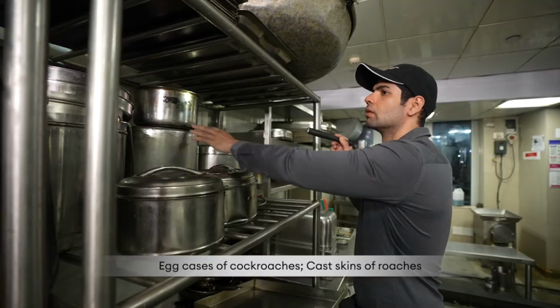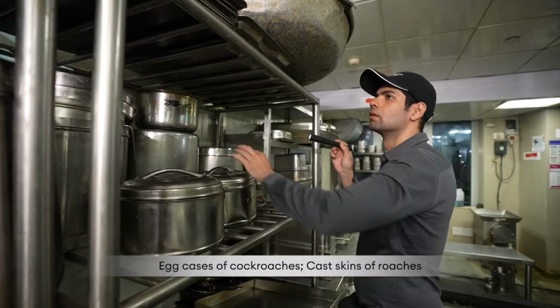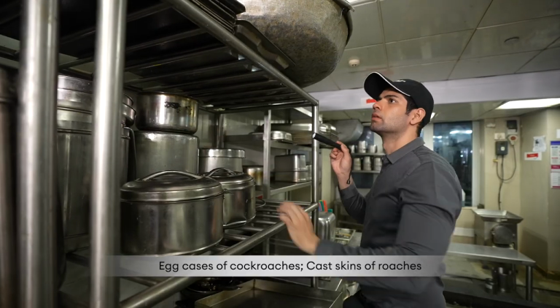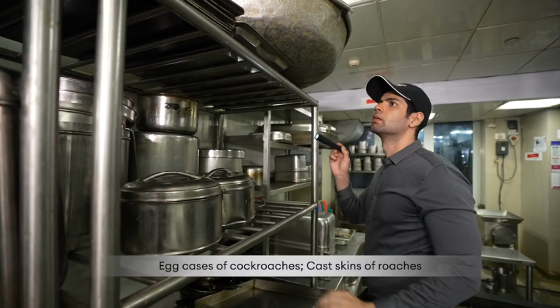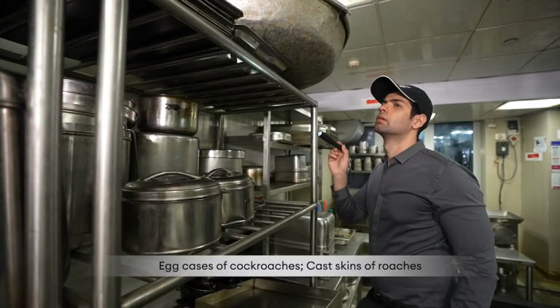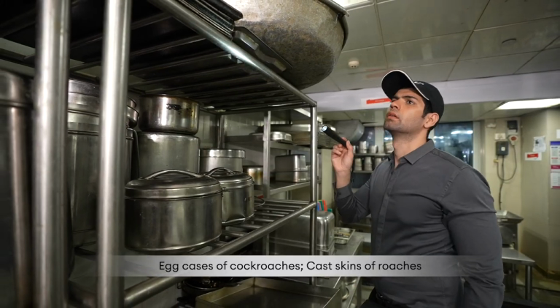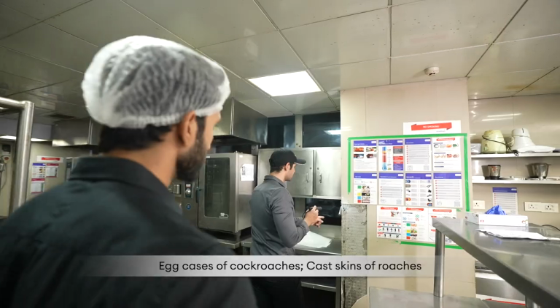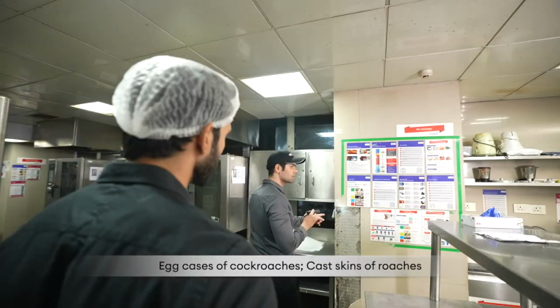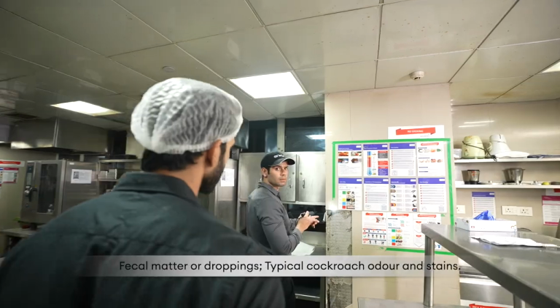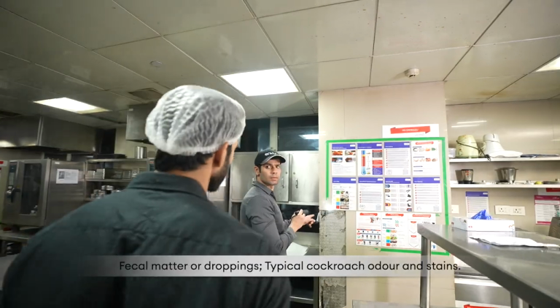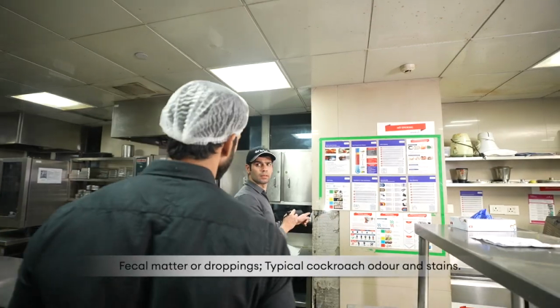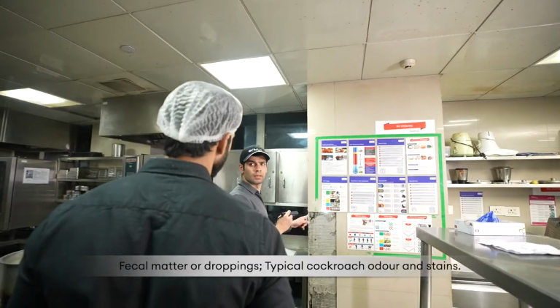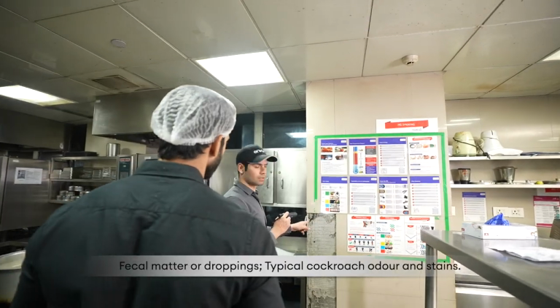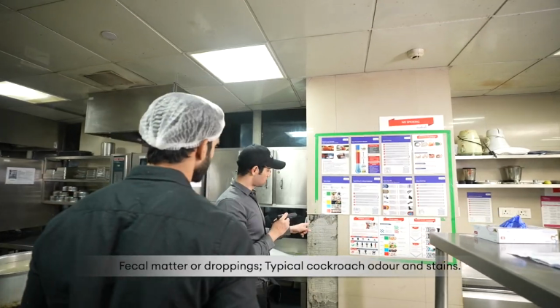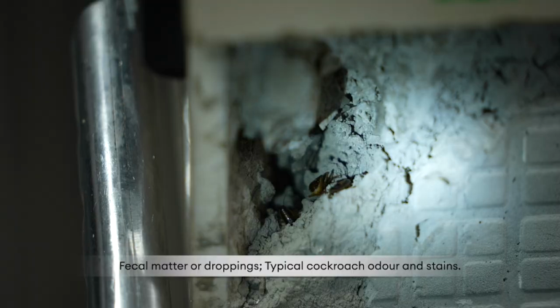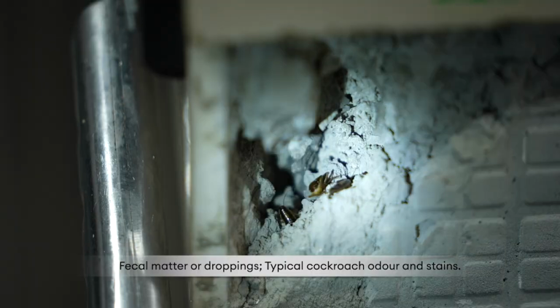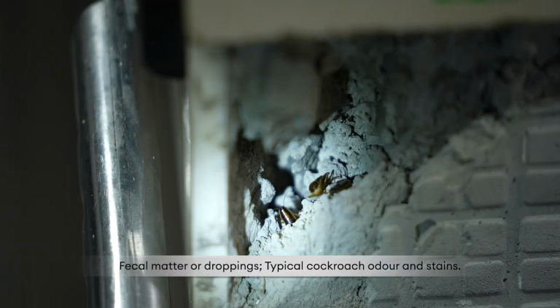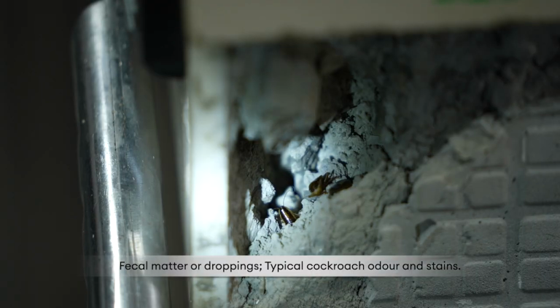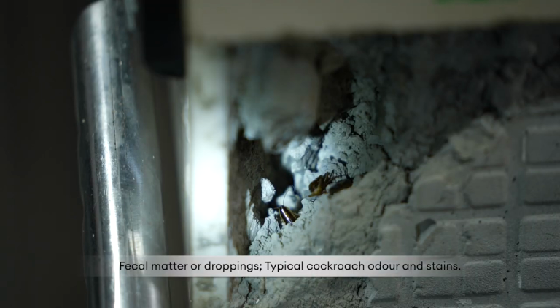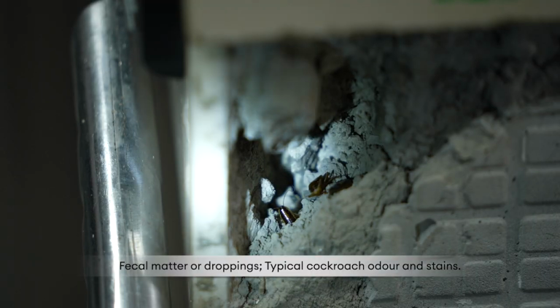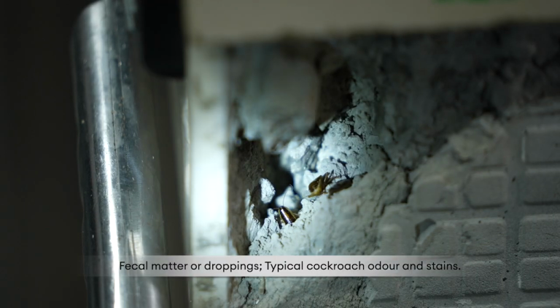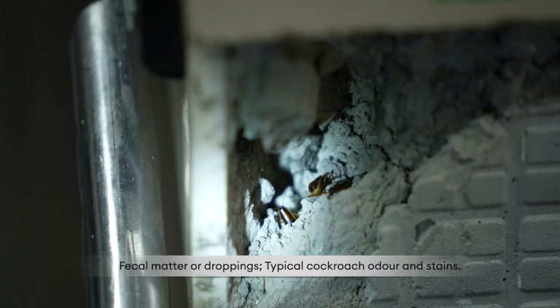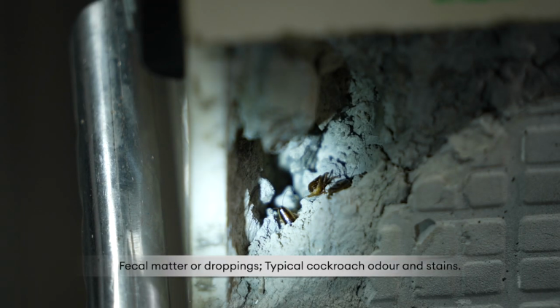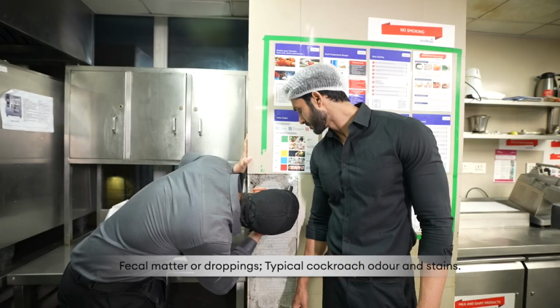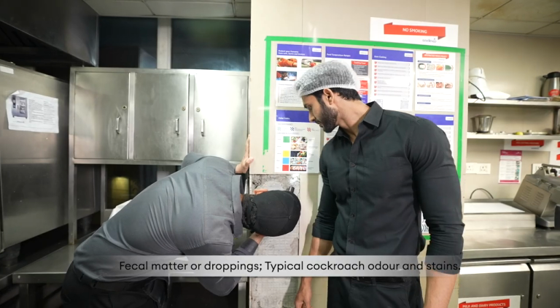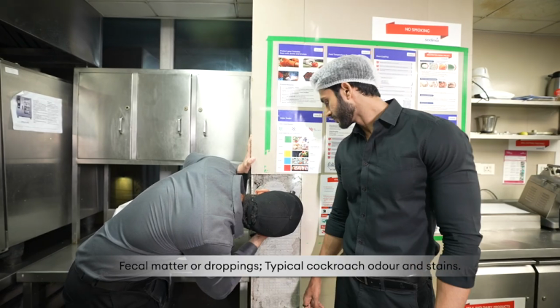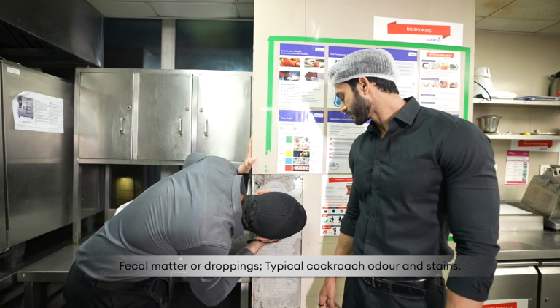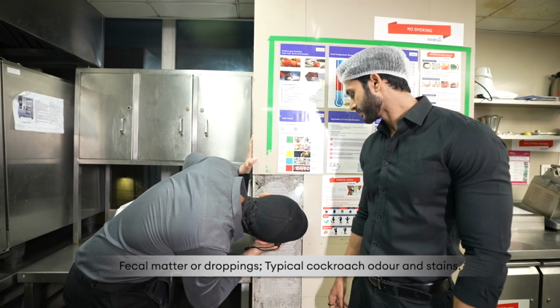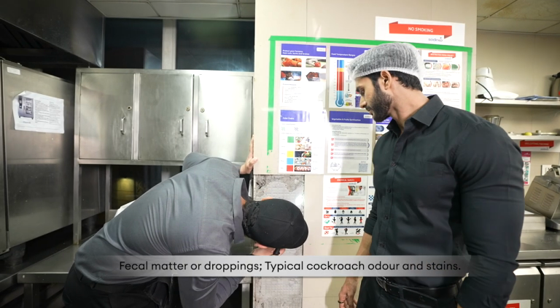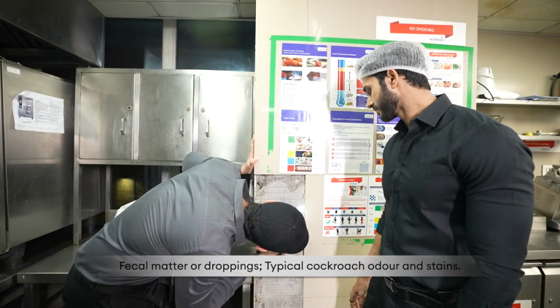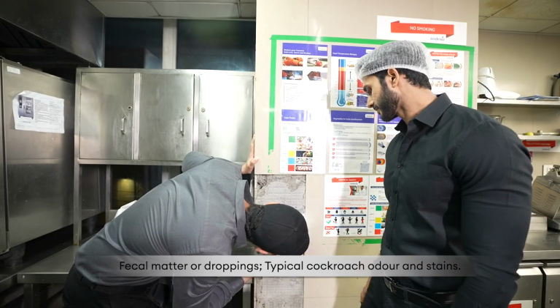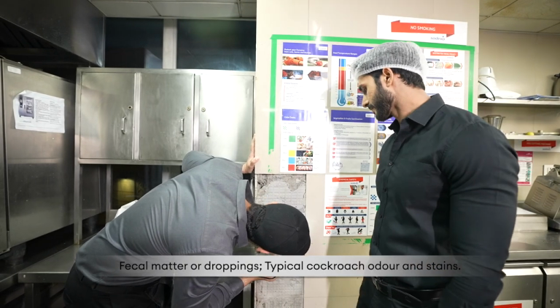Signs of cockroach infestation include cast skins of roaches, fecal matter or droppings, typical cockroach odour and stains.